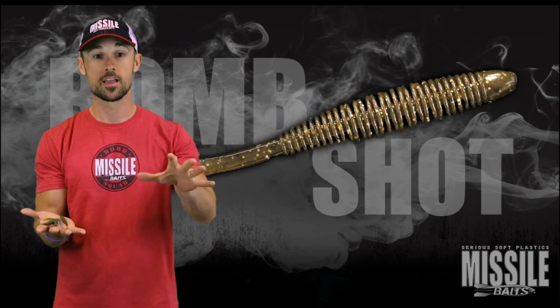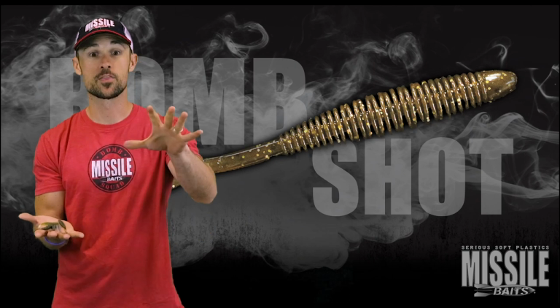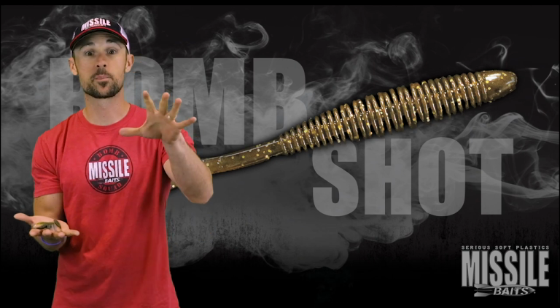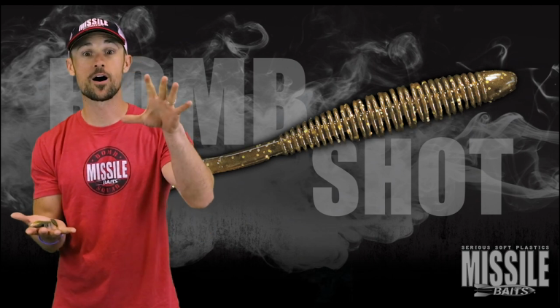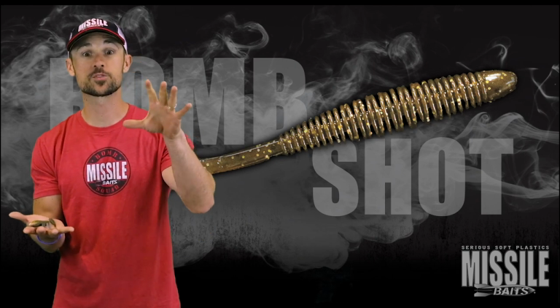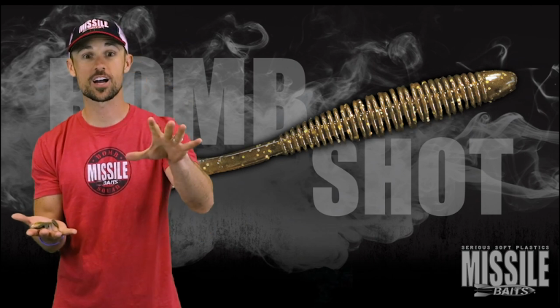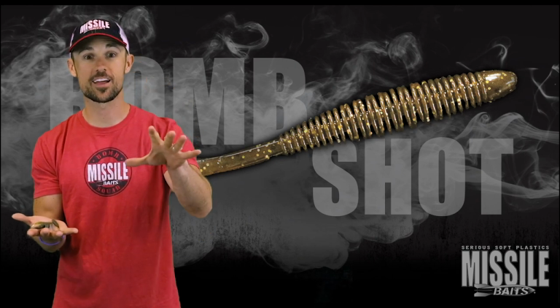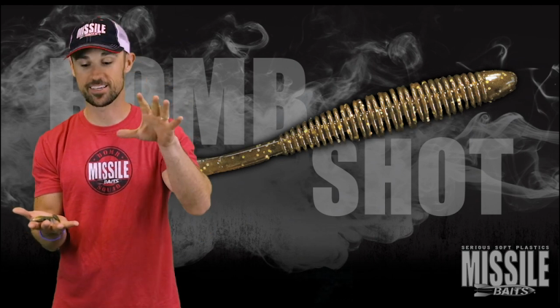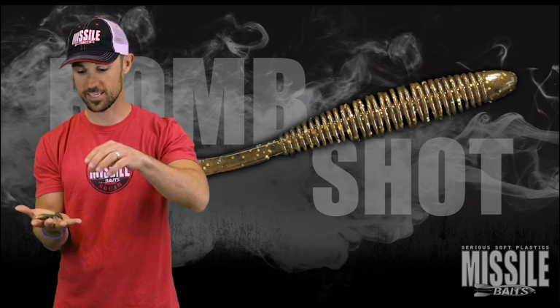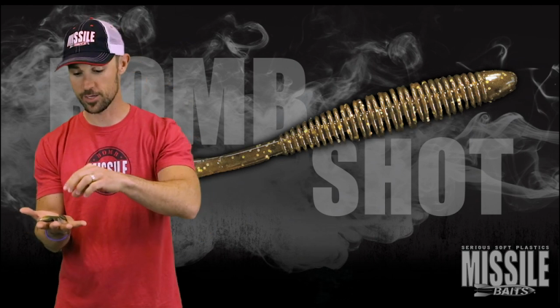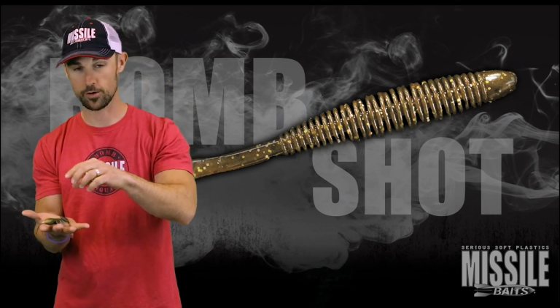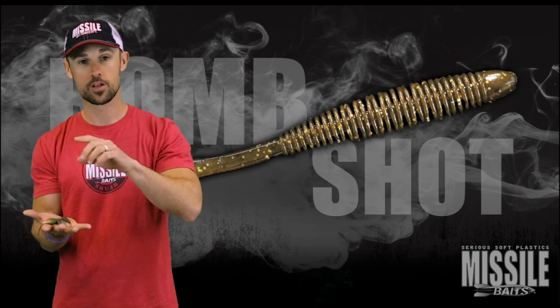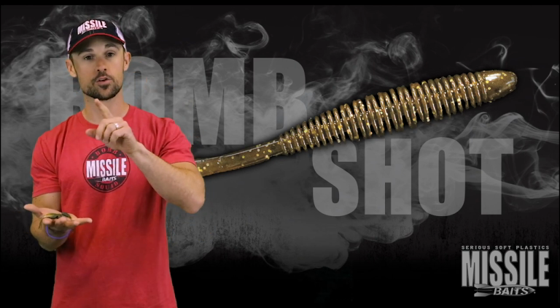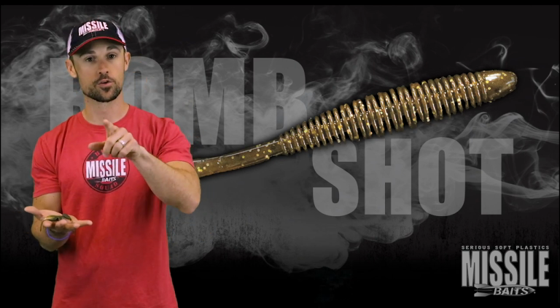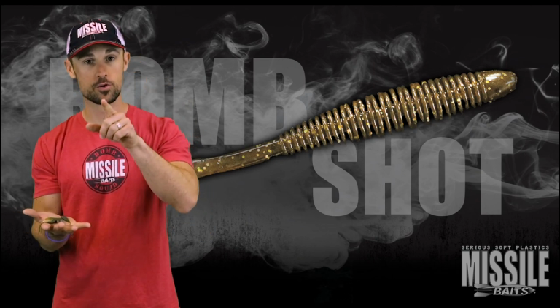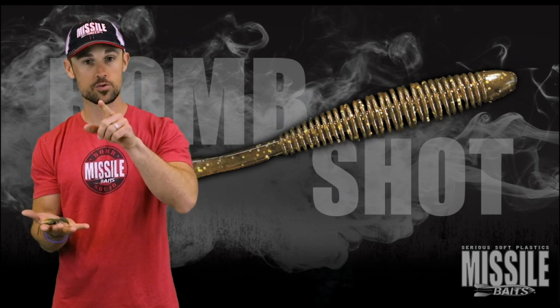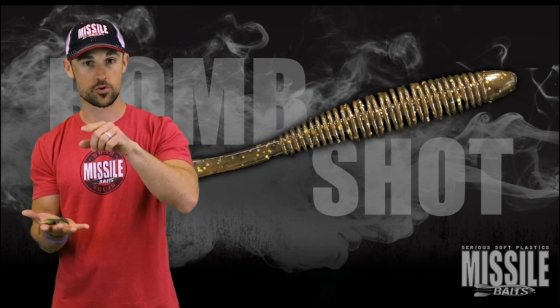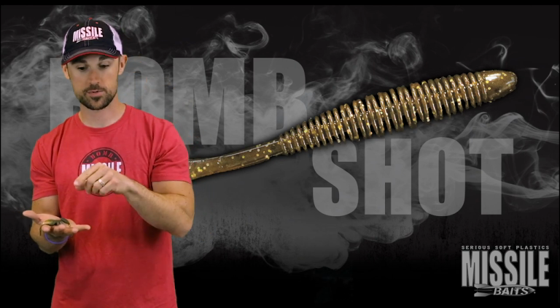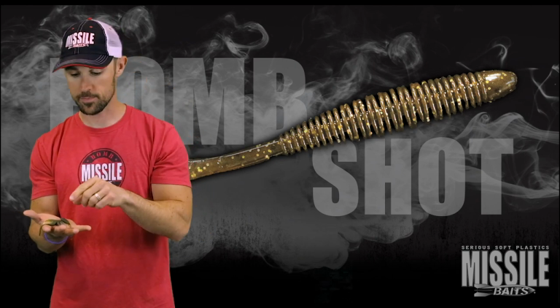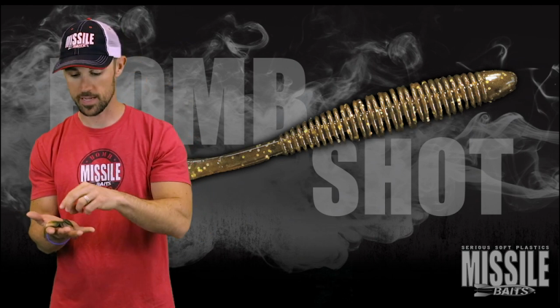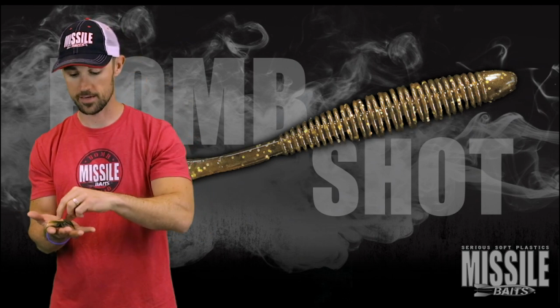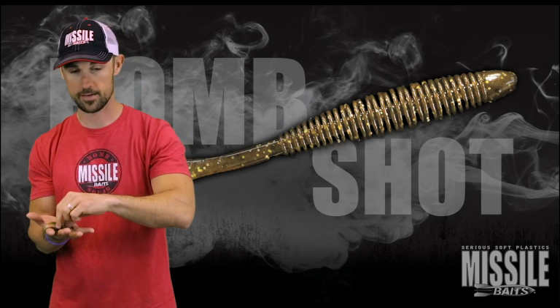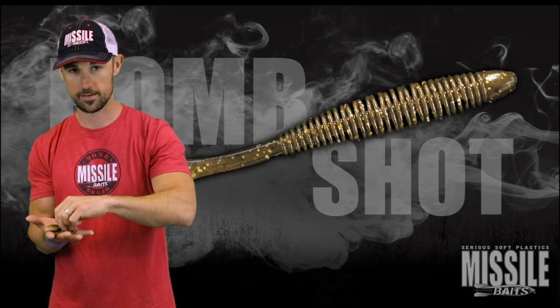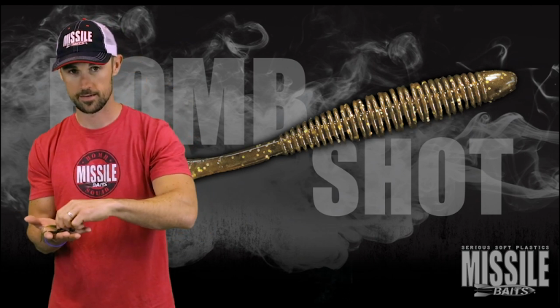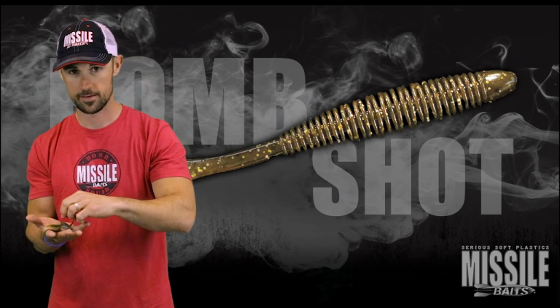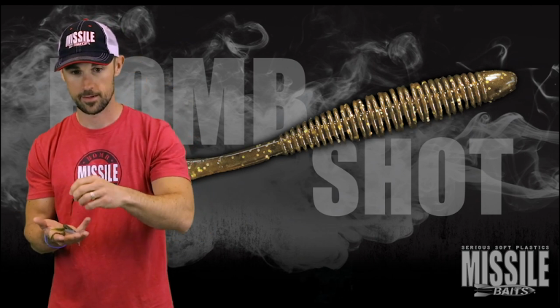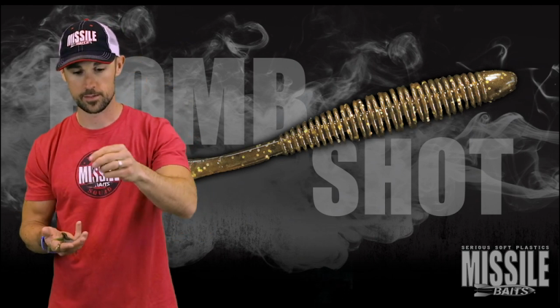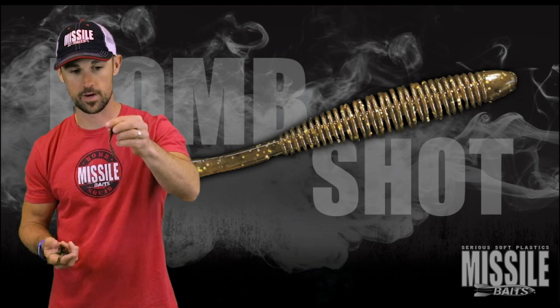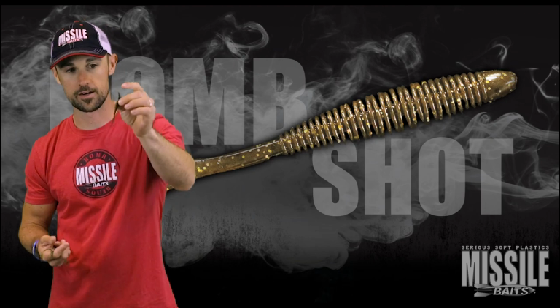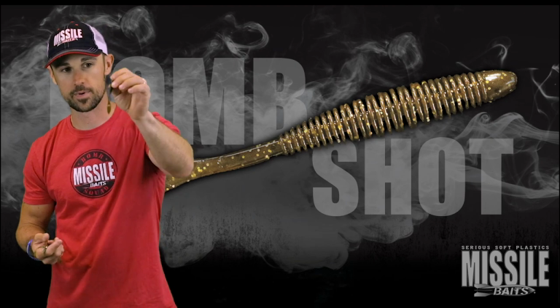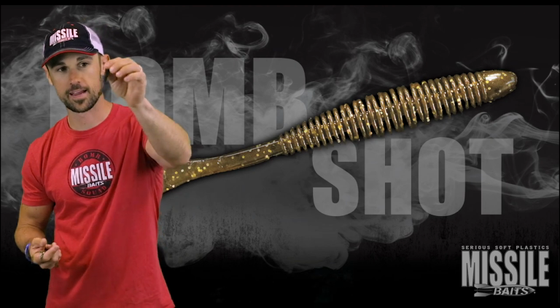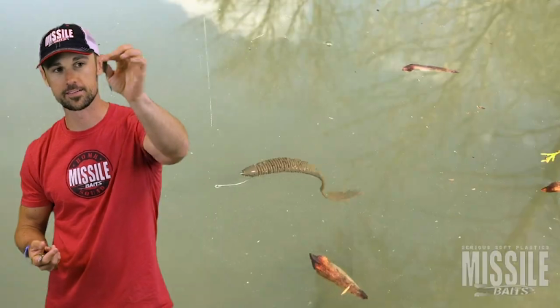Hey, the Bomb Shot is here. Your new drop shot bait is right here in my hands.